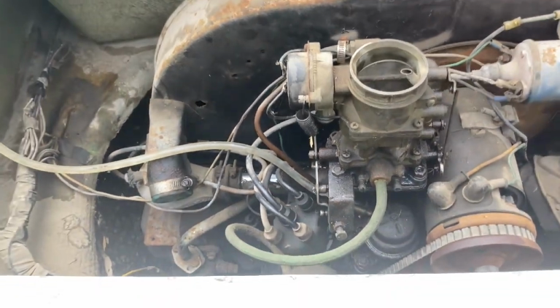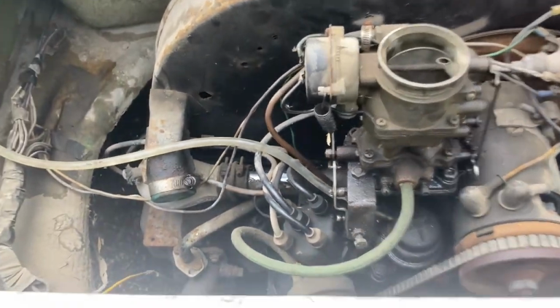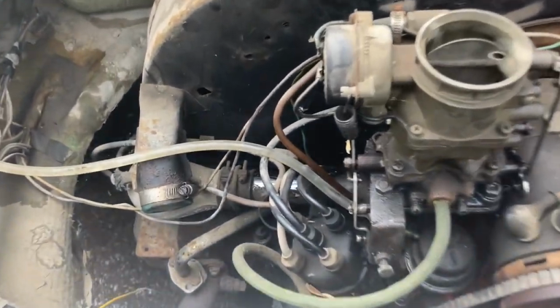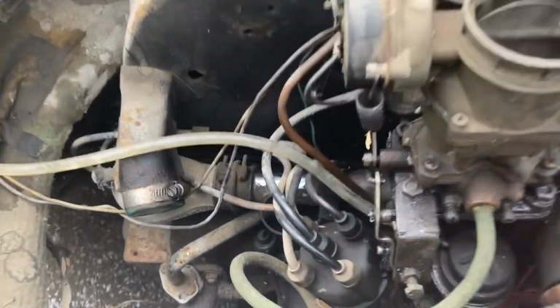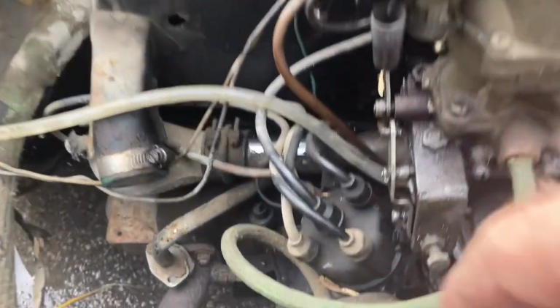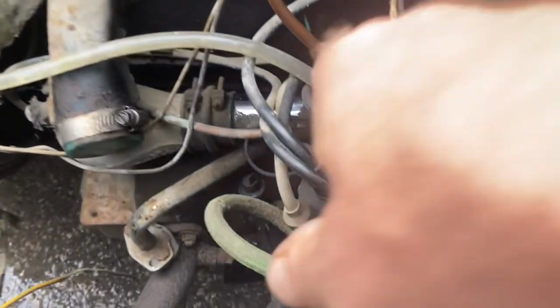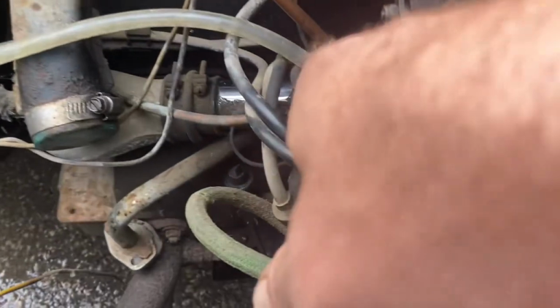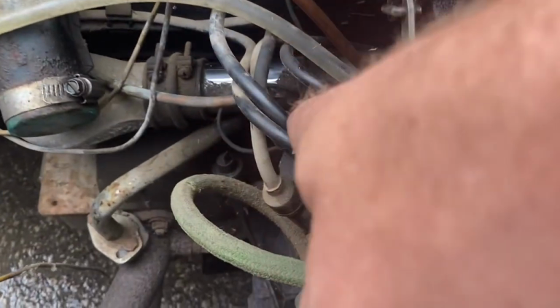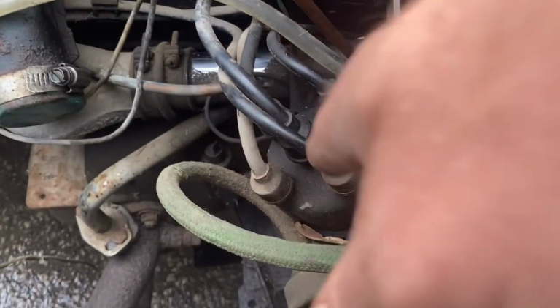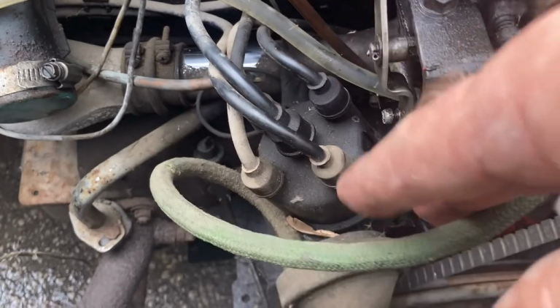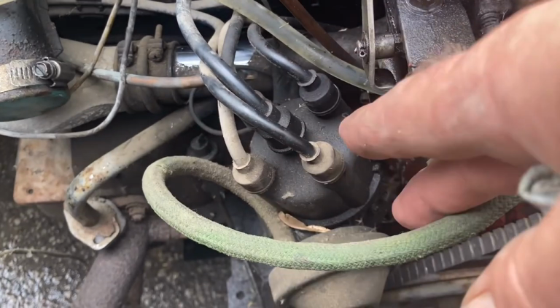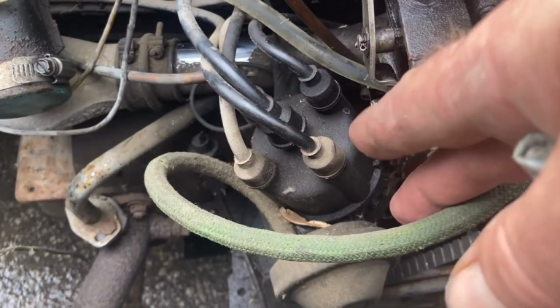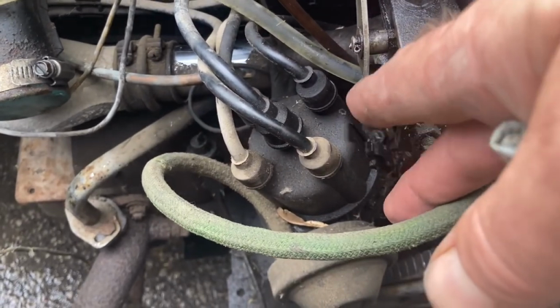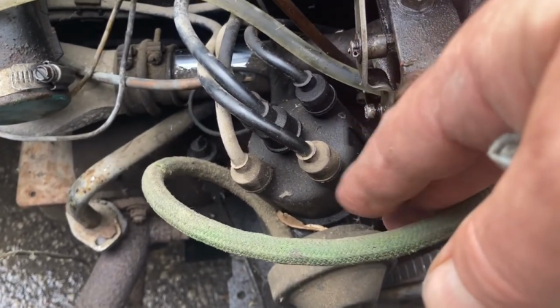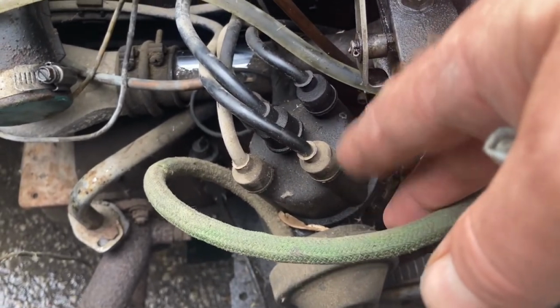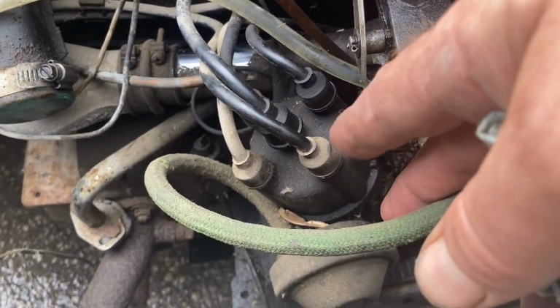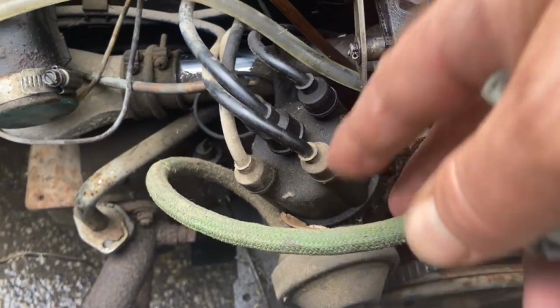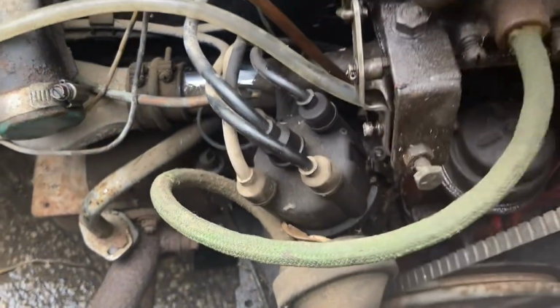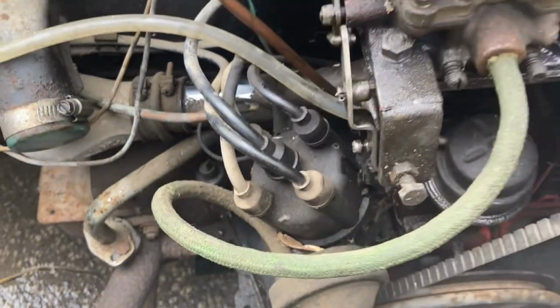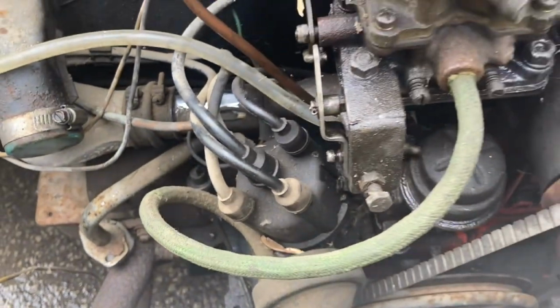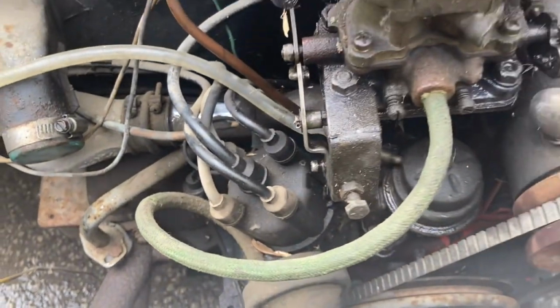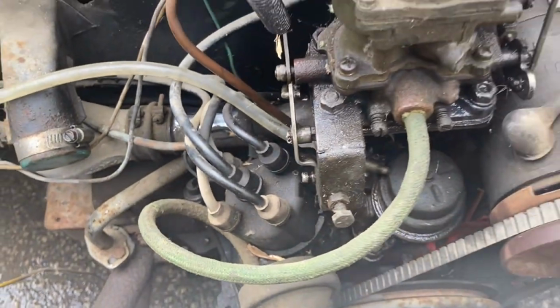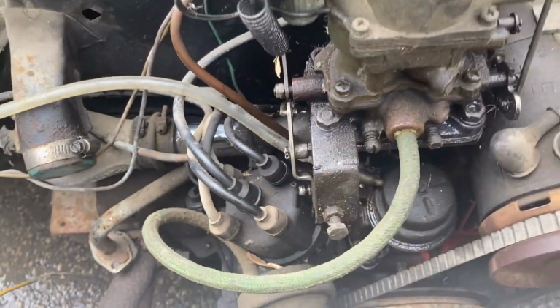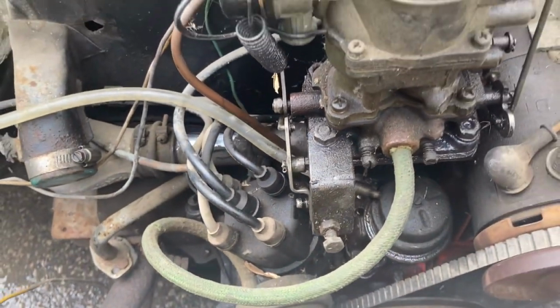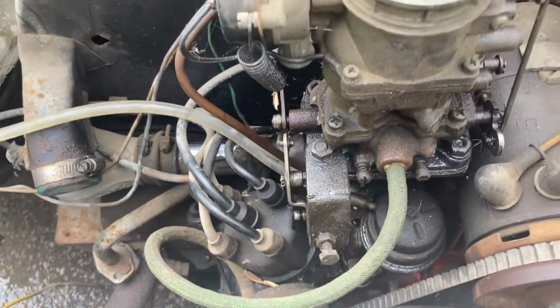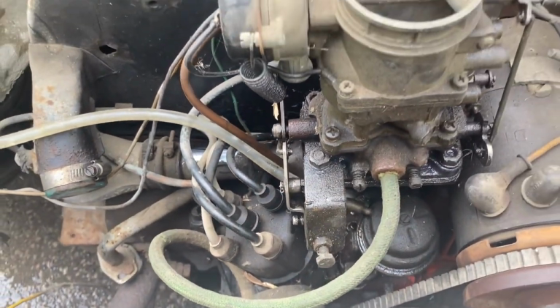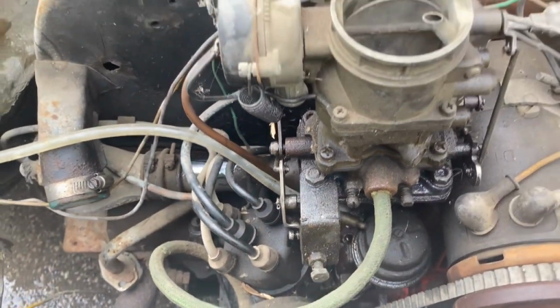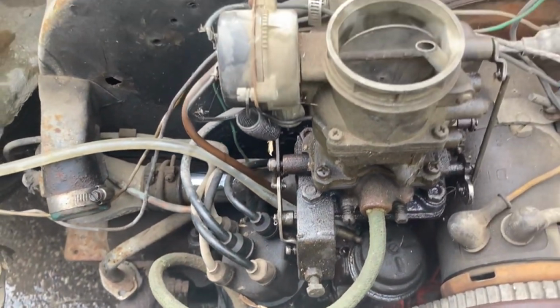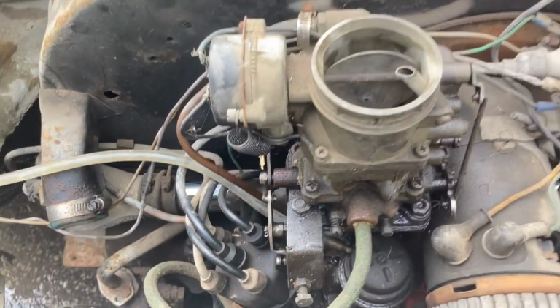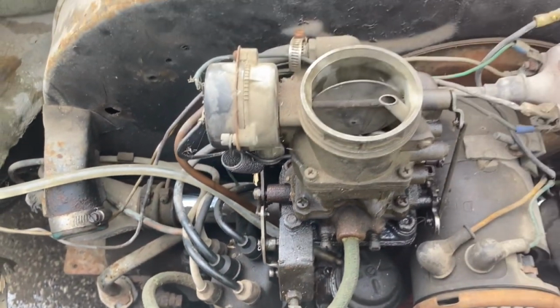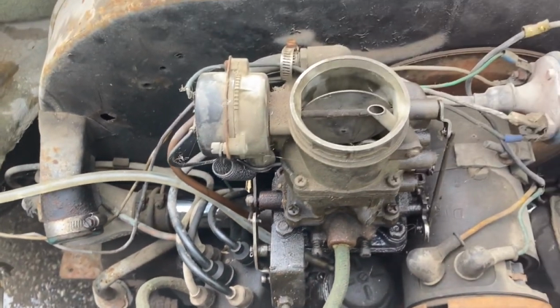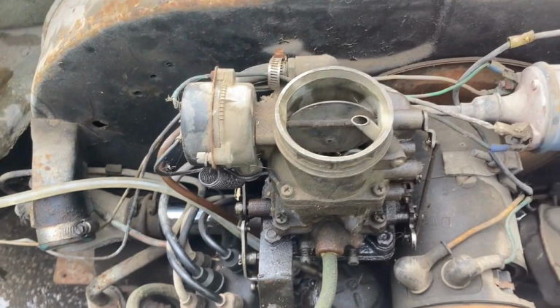I didn't flick the points. I was going to pop the cap off and just make sure they're clean and everything — but I just tried to see if it starts, and it did. Unbelievable.